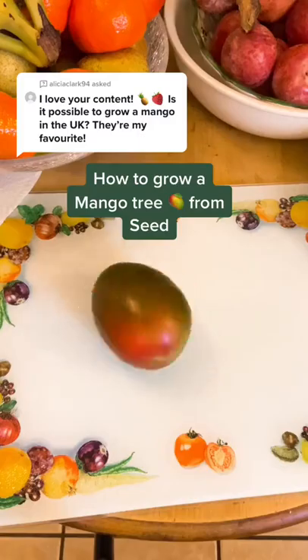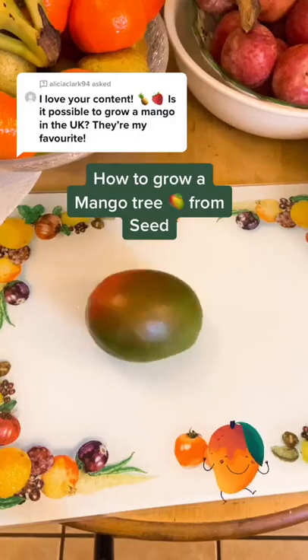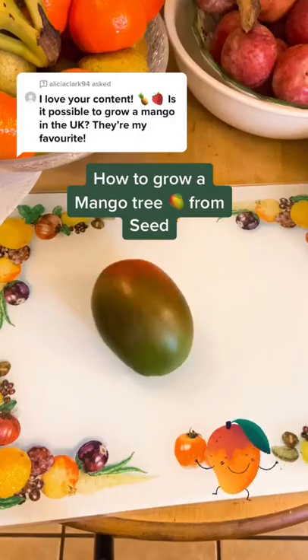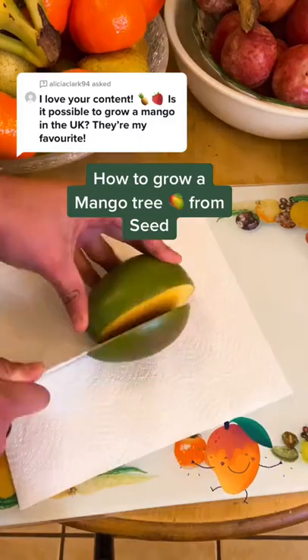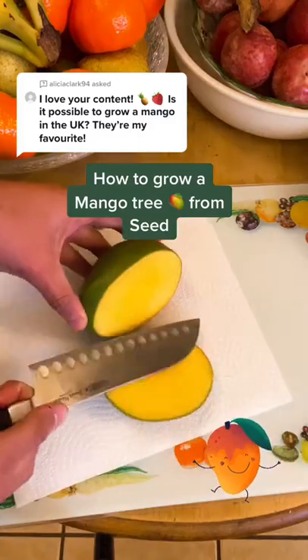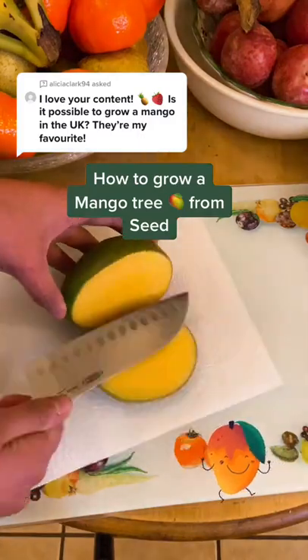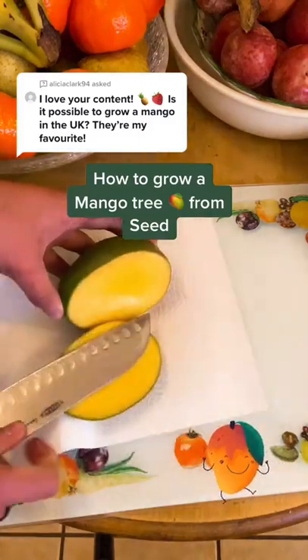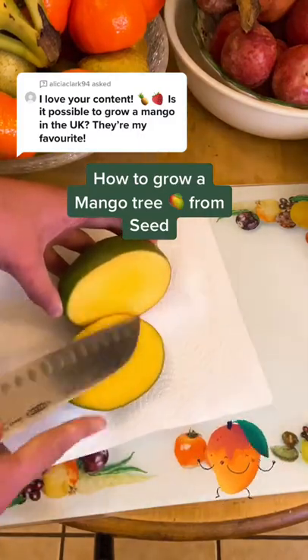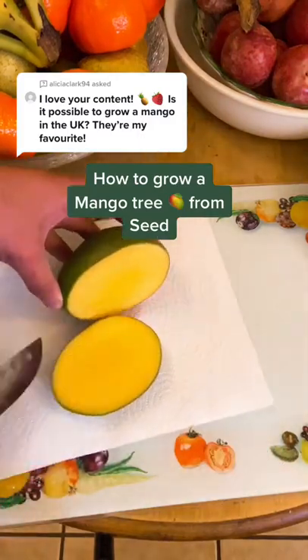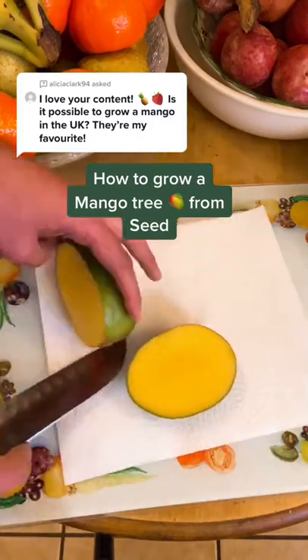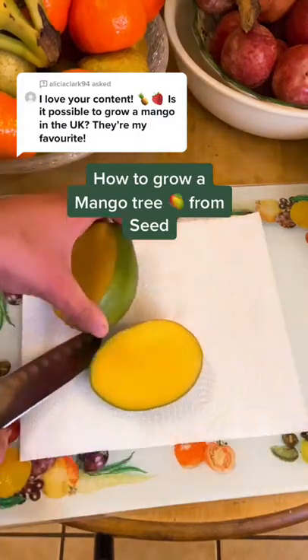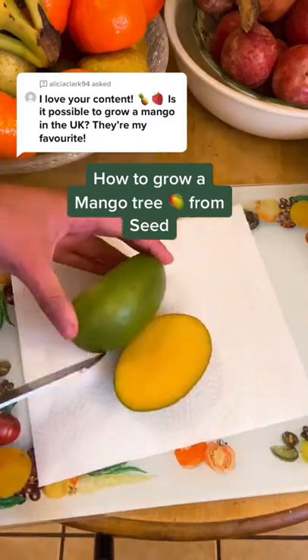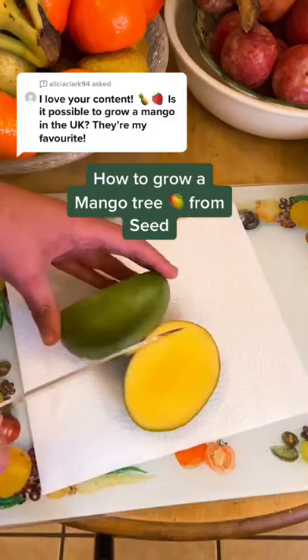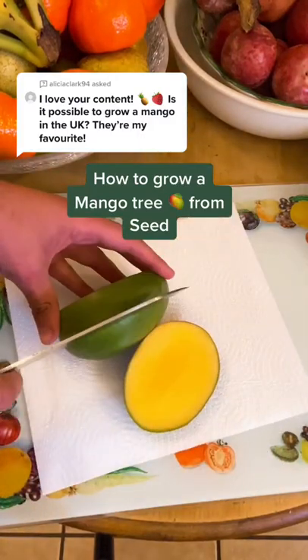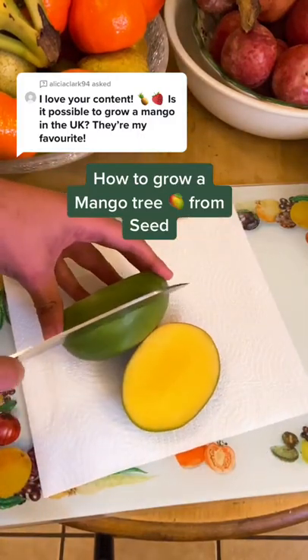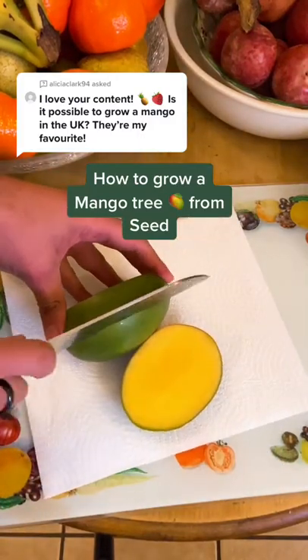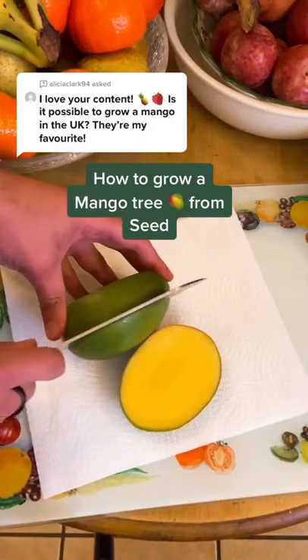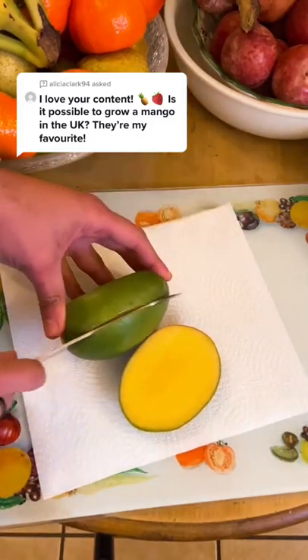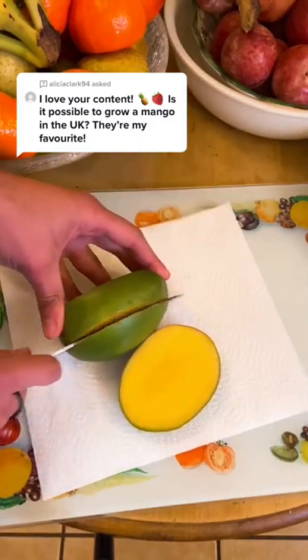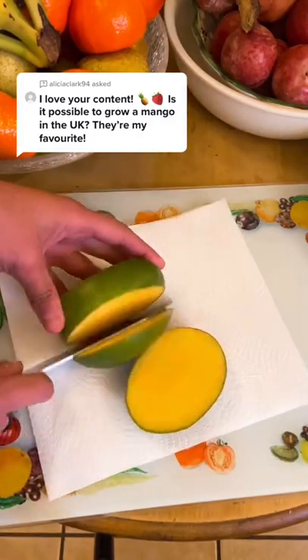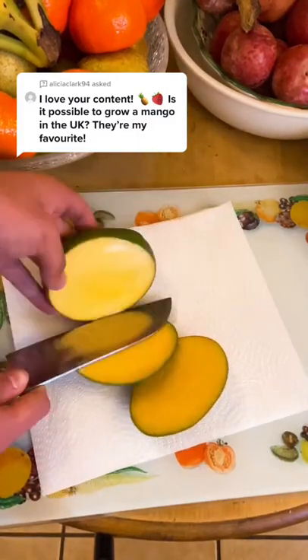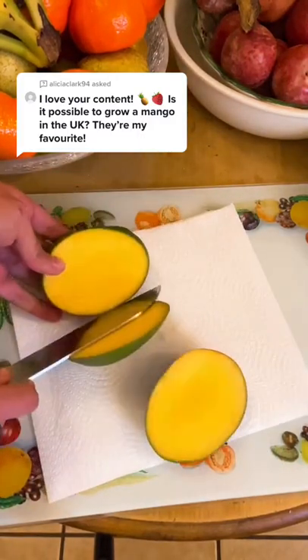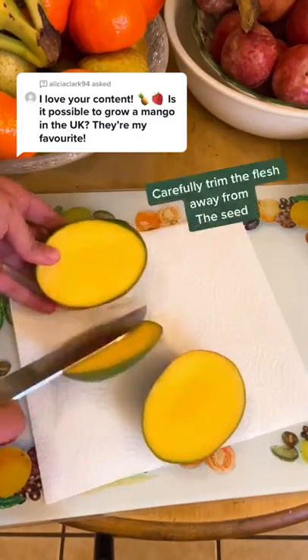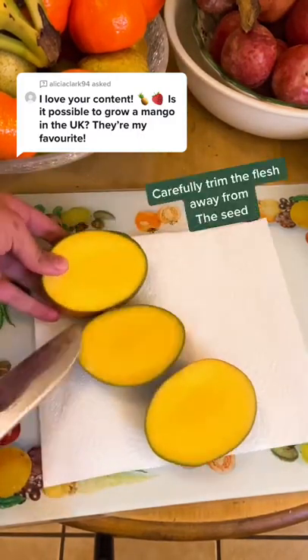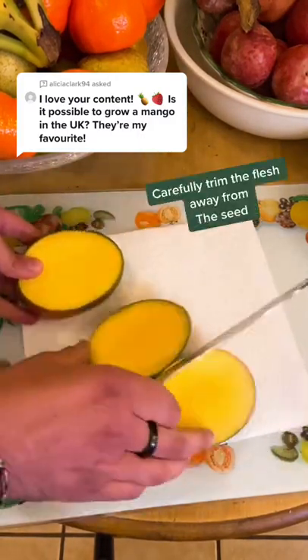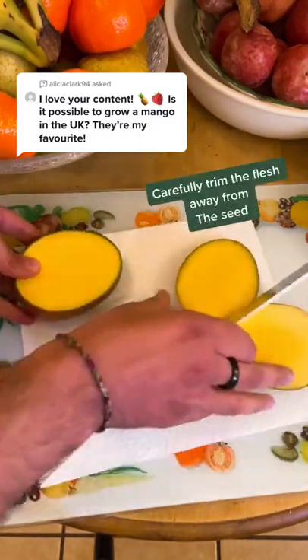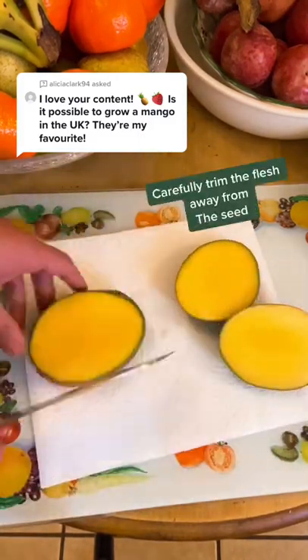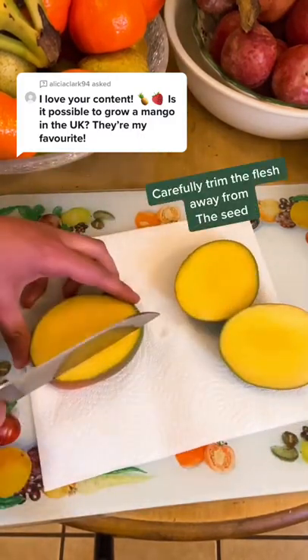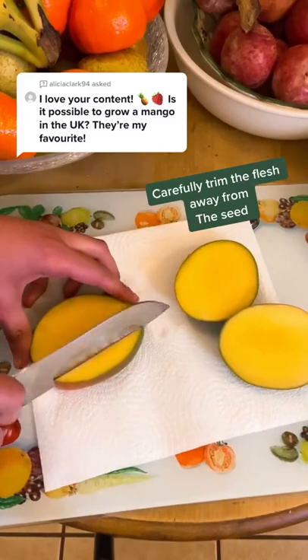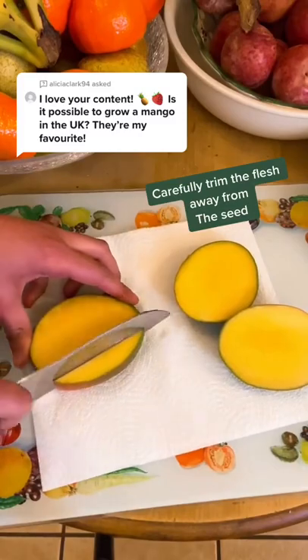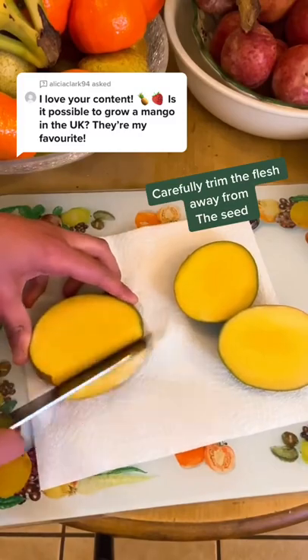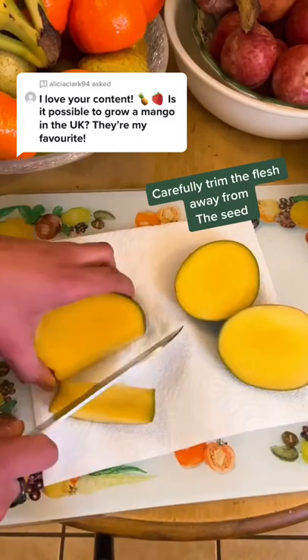This is how you grow a mango tree from a store-bought mango. First, you want to cut away the flesh from the shell.